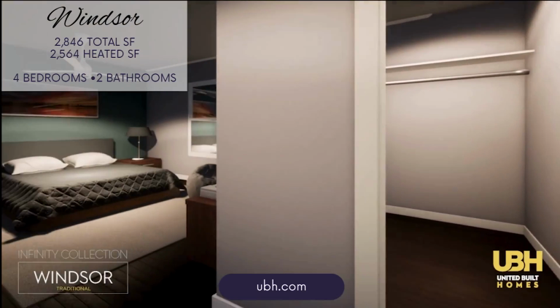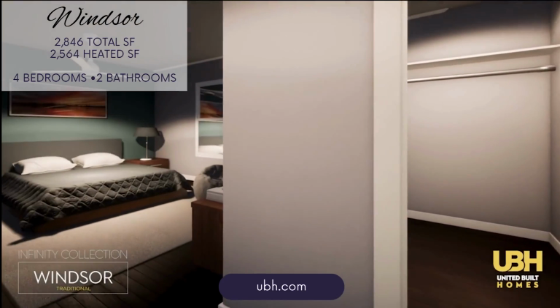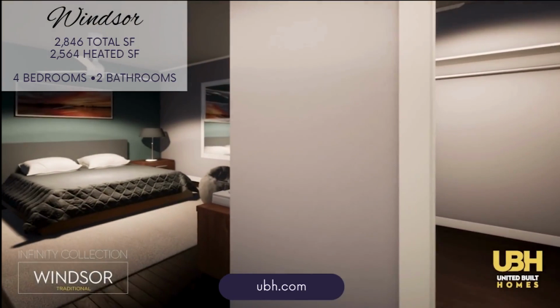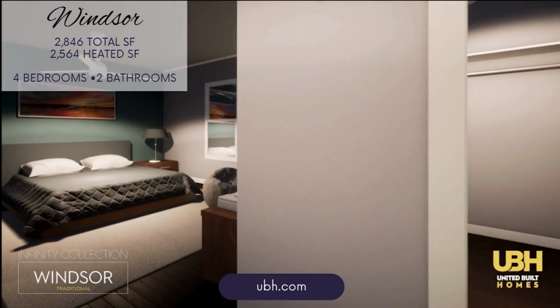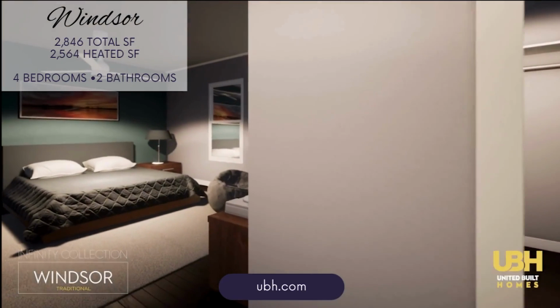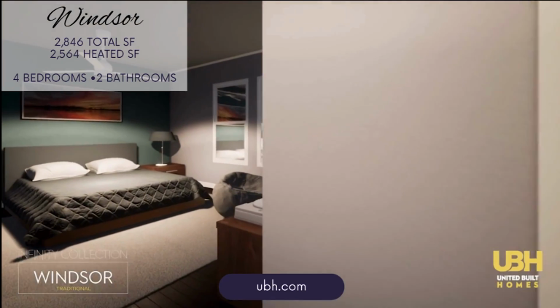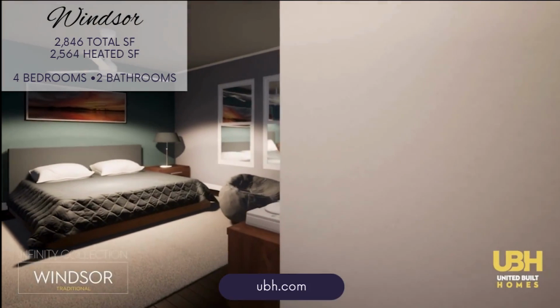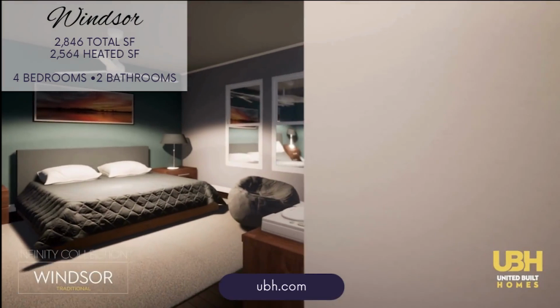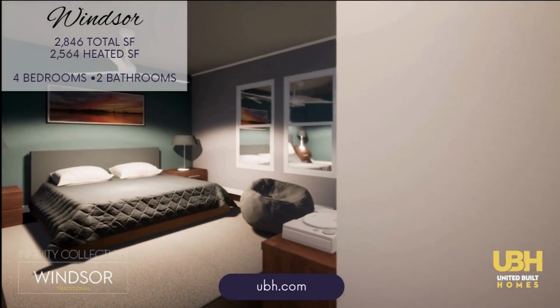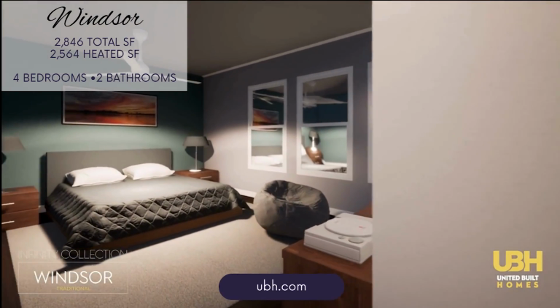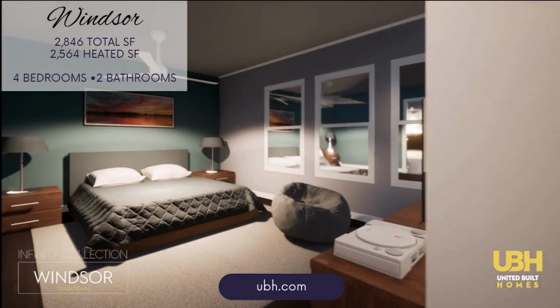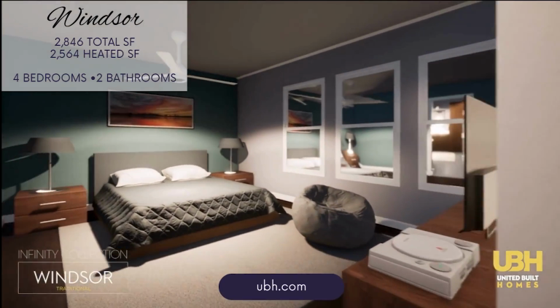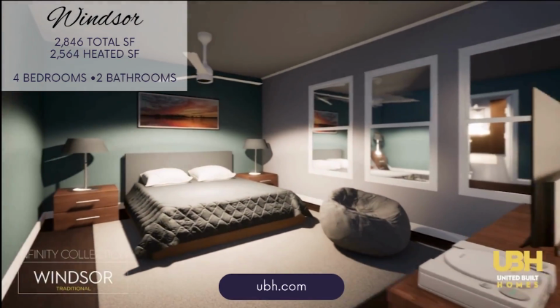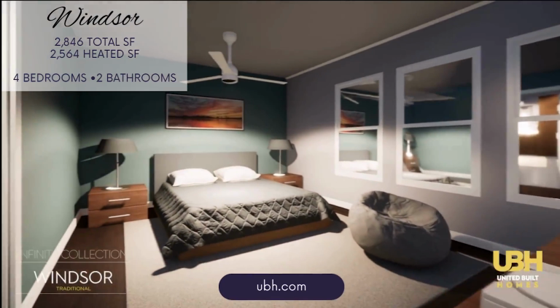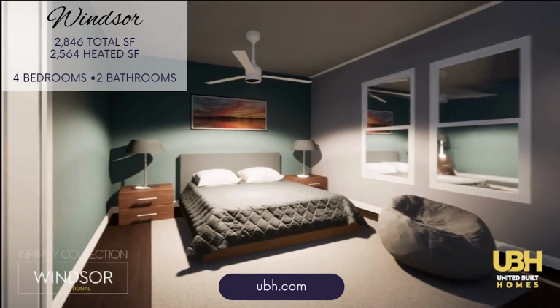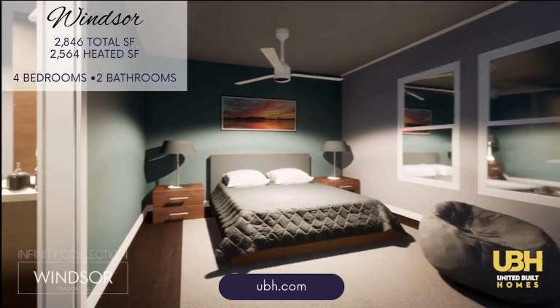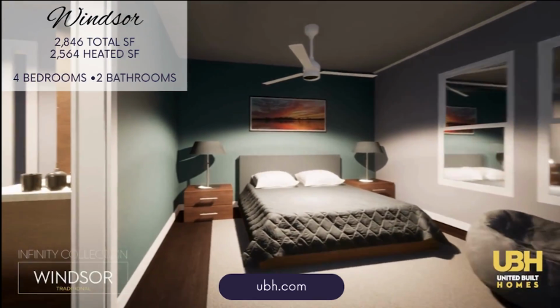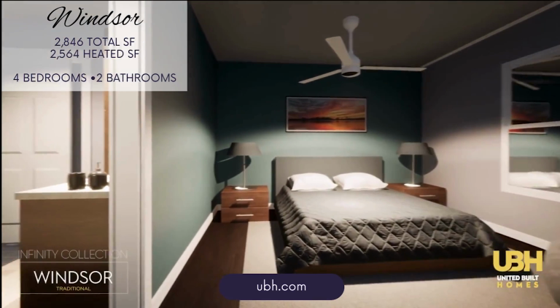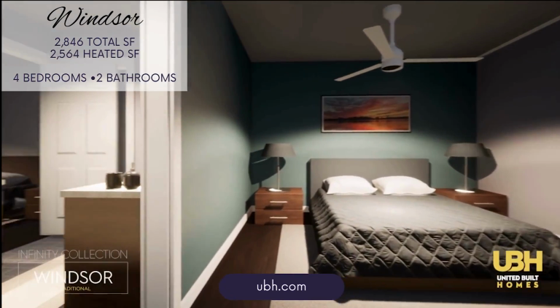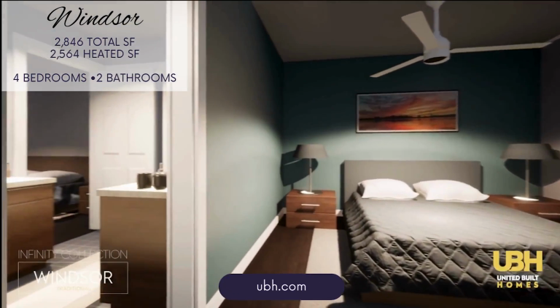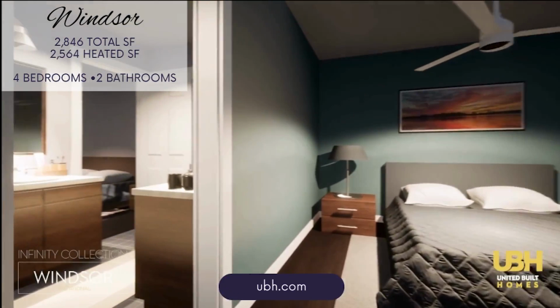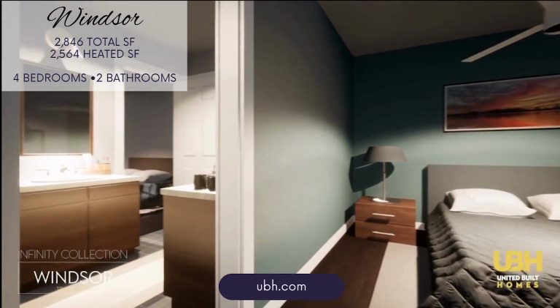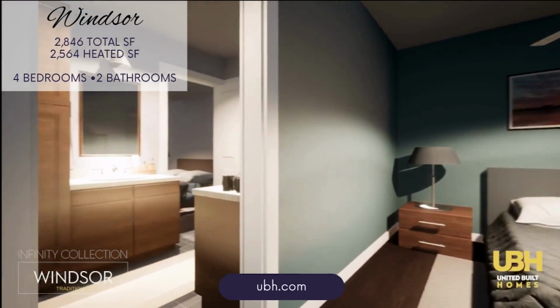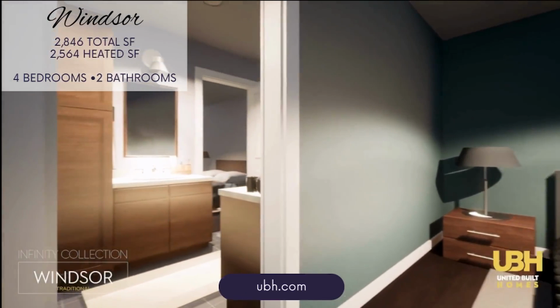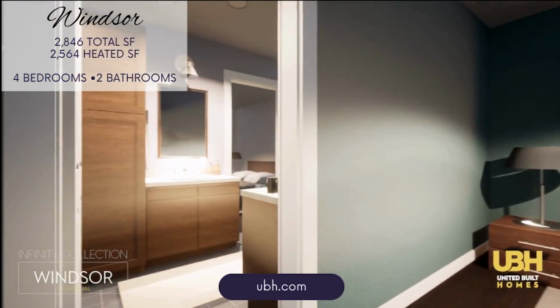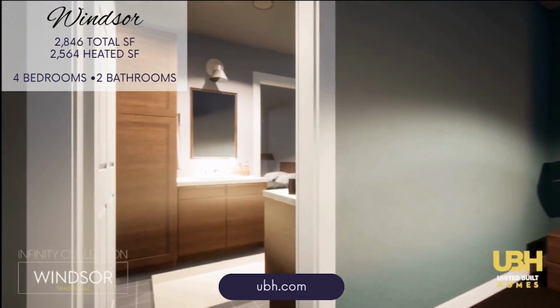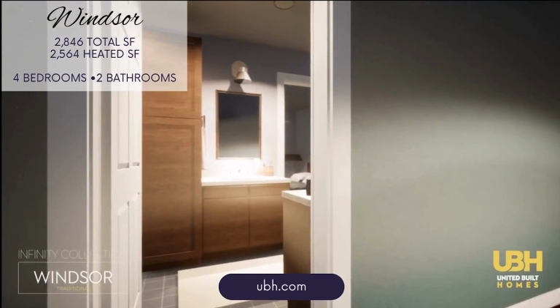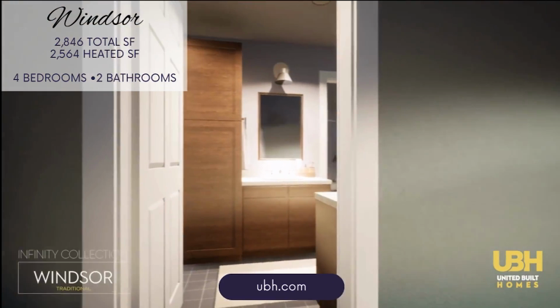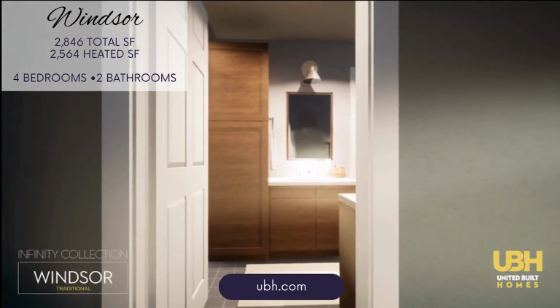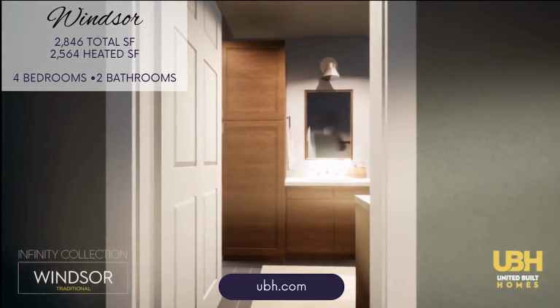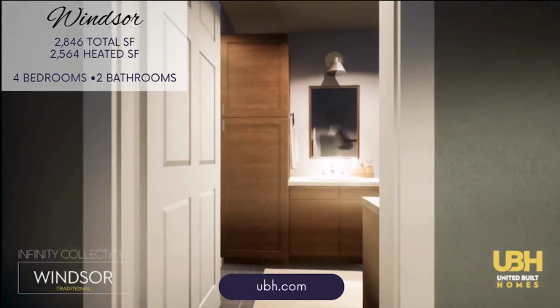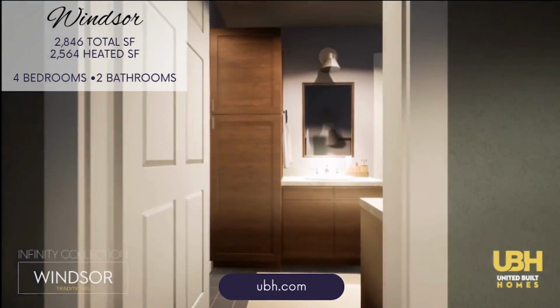Bedrooms 2 and 3 are spacious with their own walk-in closets, offering plenty of storage and access to a shared bathroom.